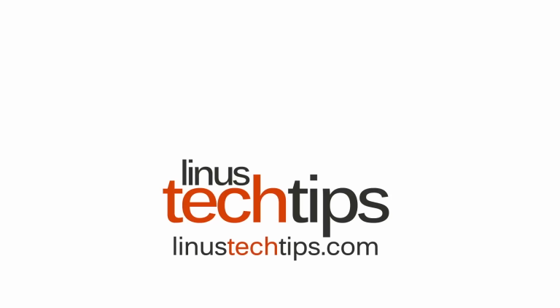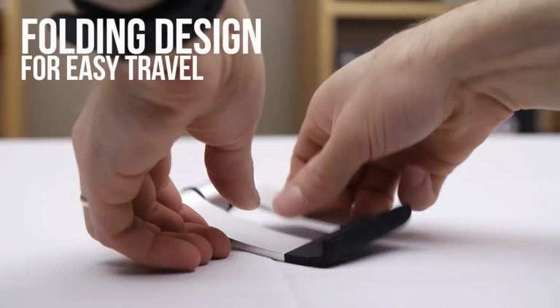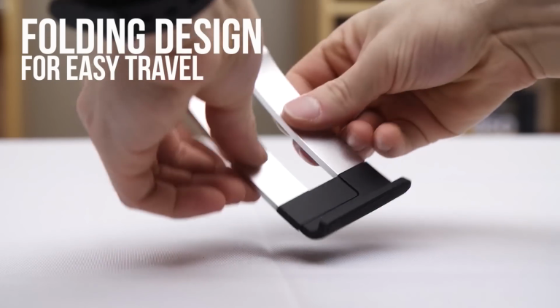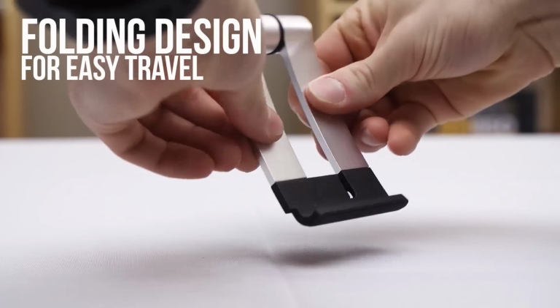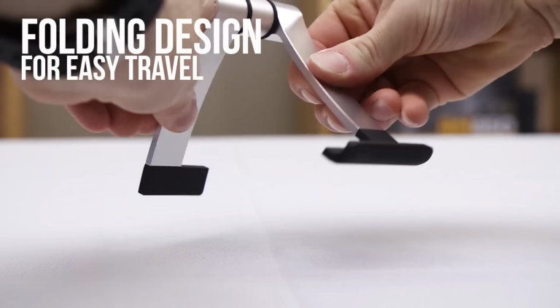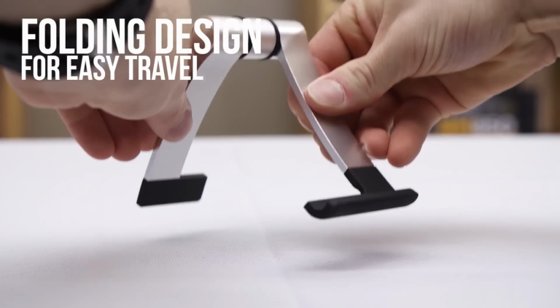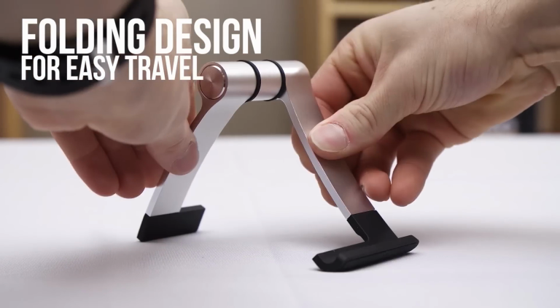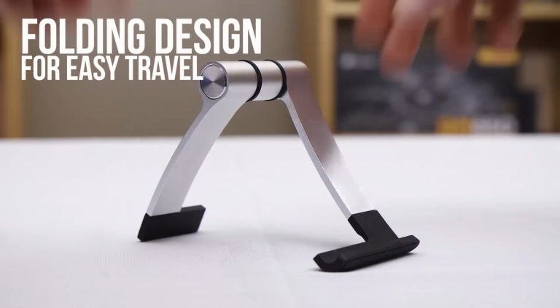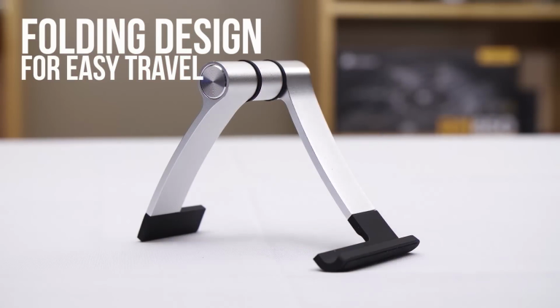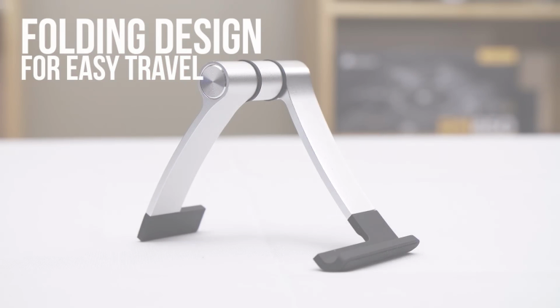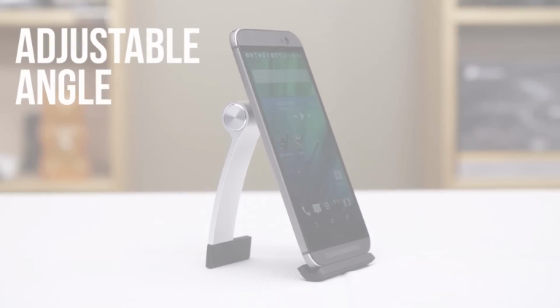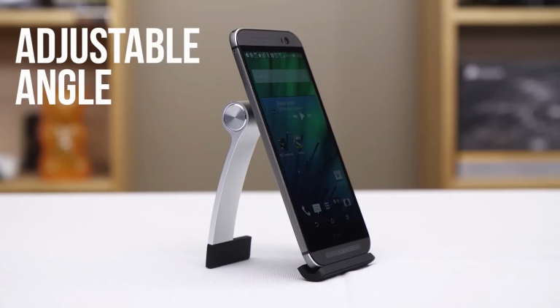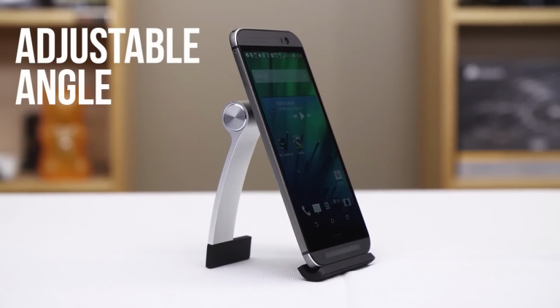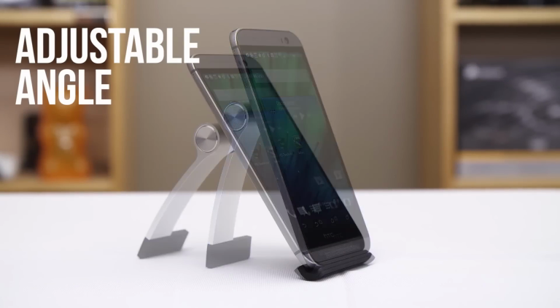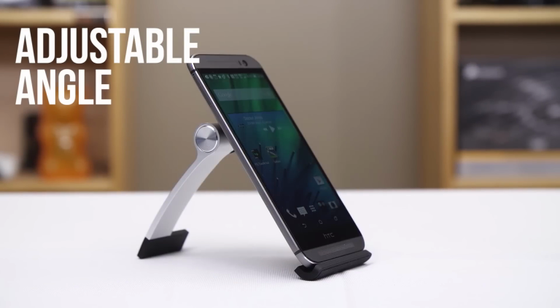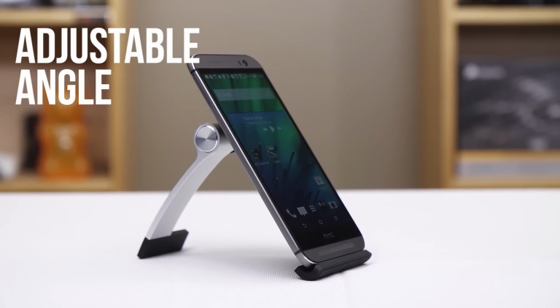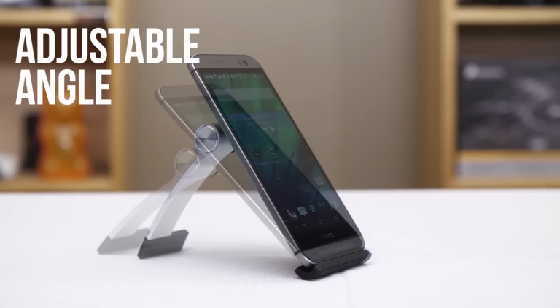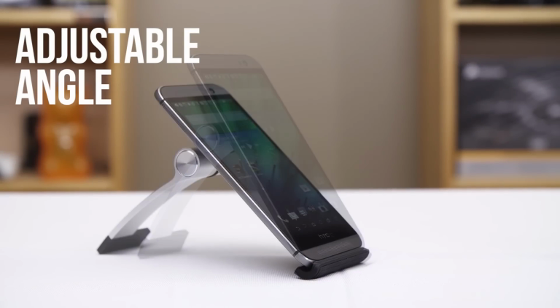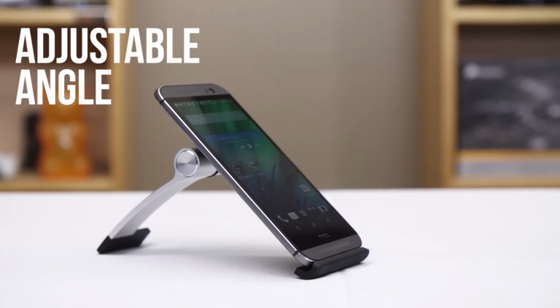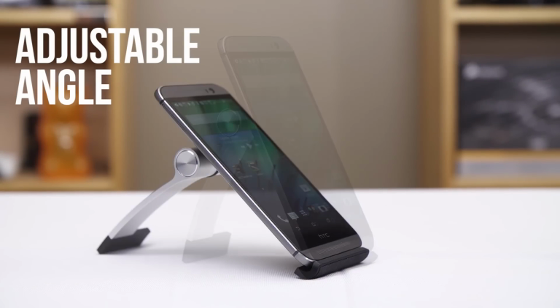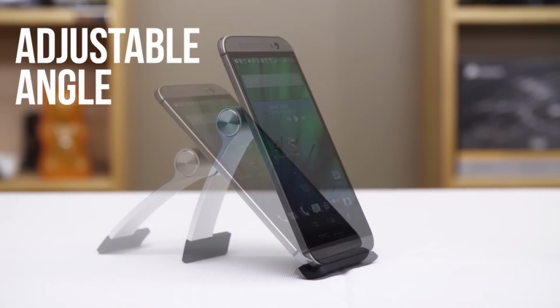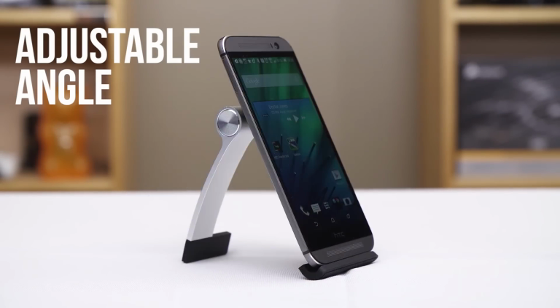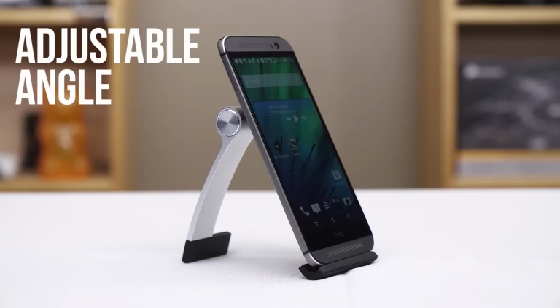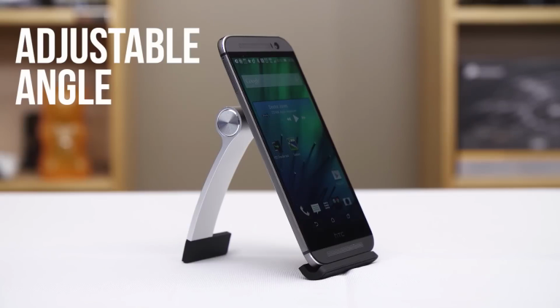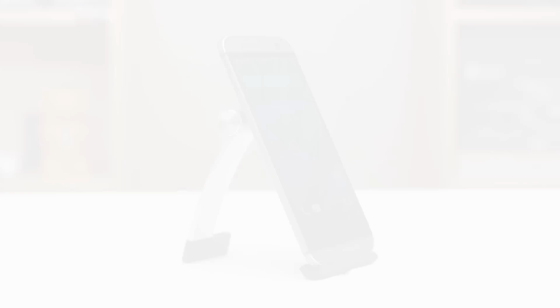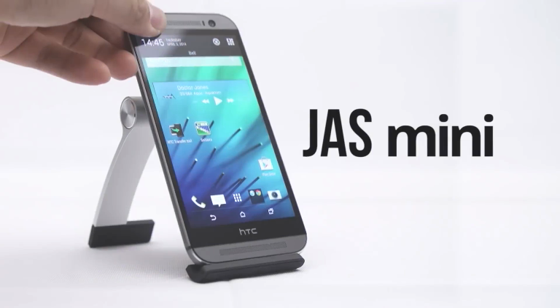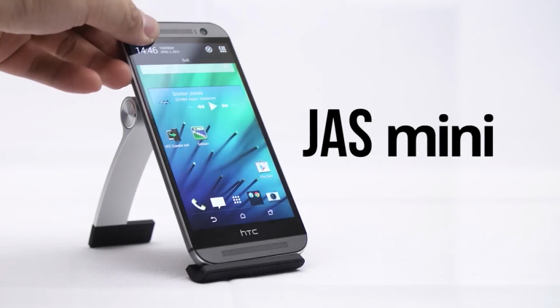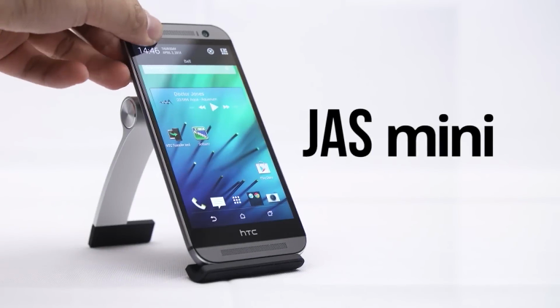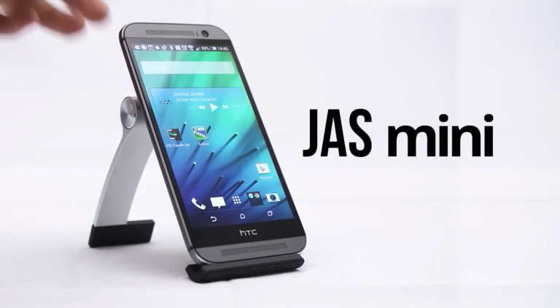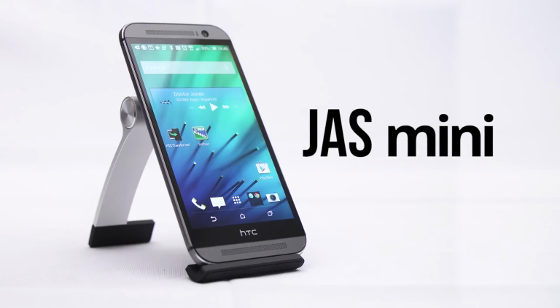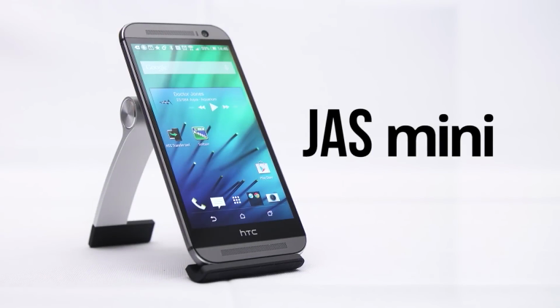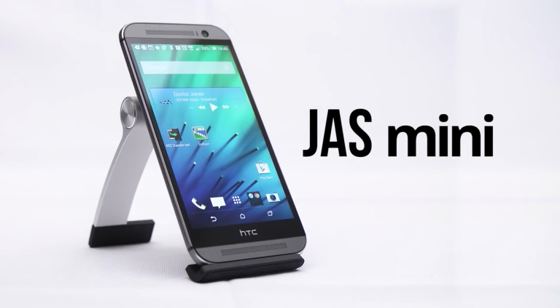The Jazz Mini is a beautiful and compact aluminum stand for your smartphone that even holds tablets up to 8 inches. Click now to learn more.